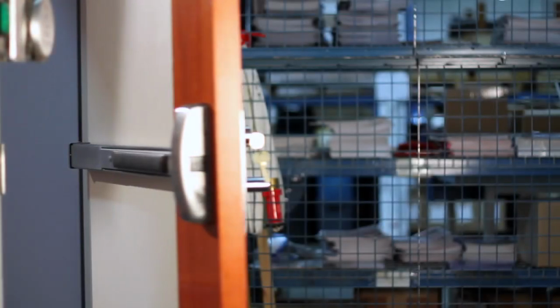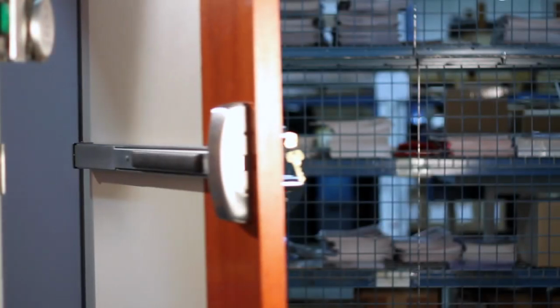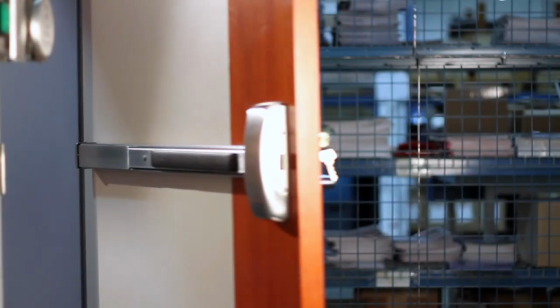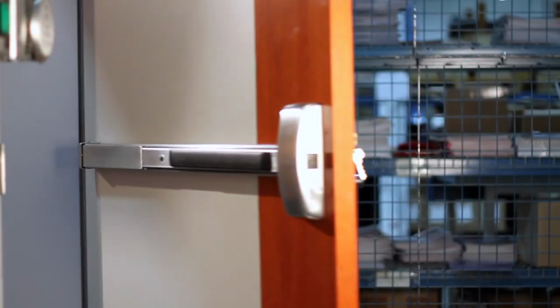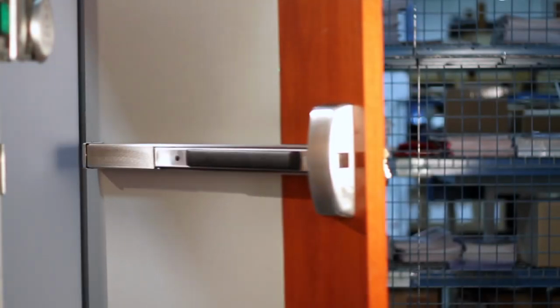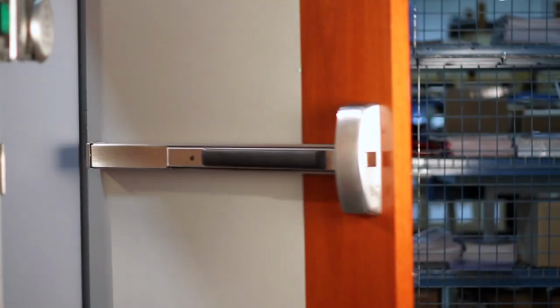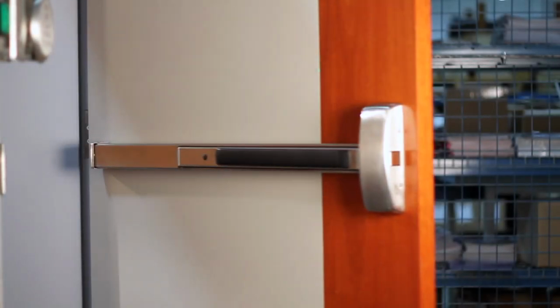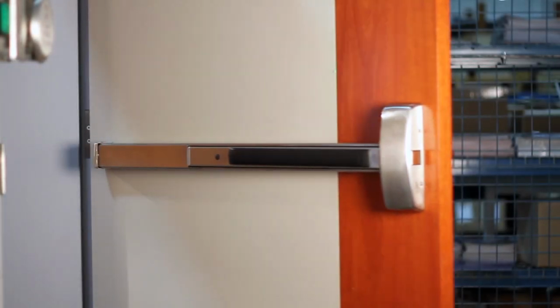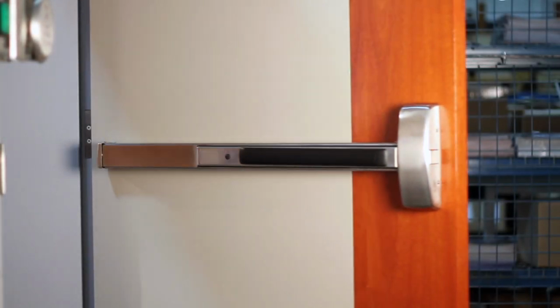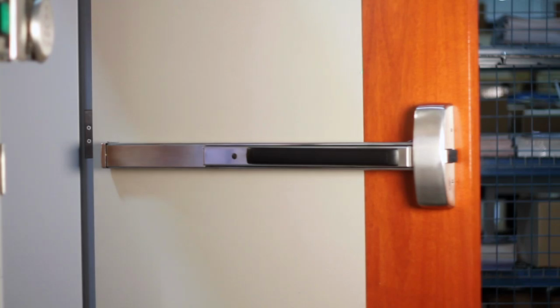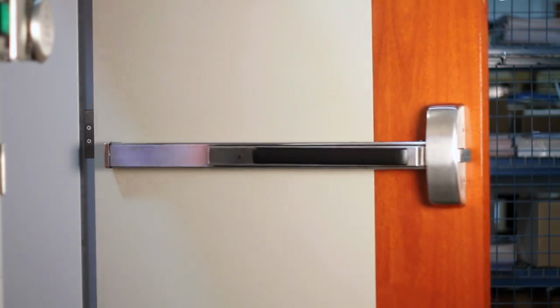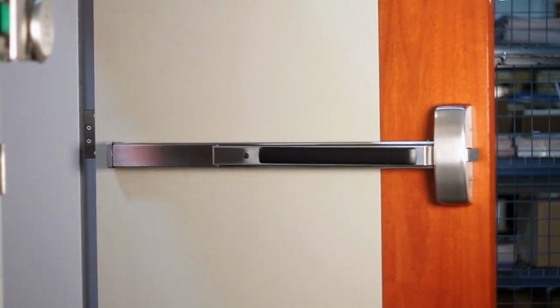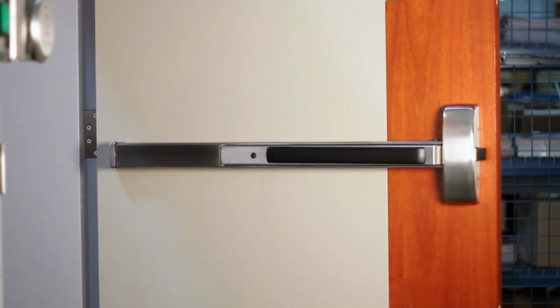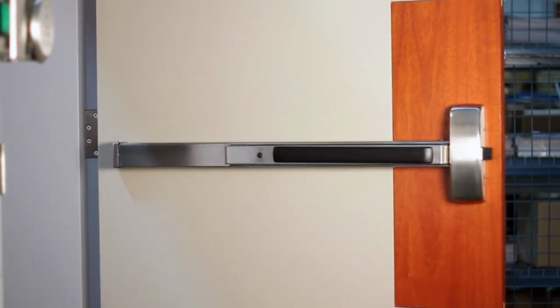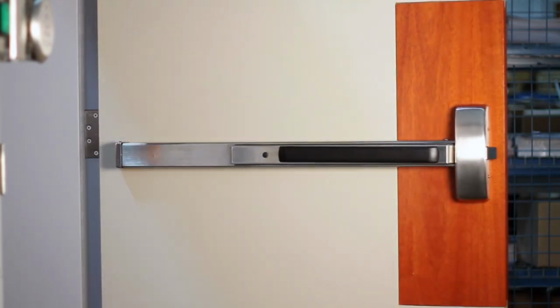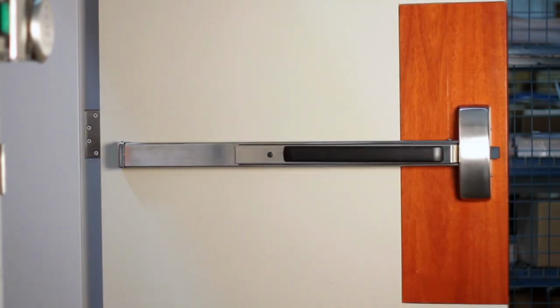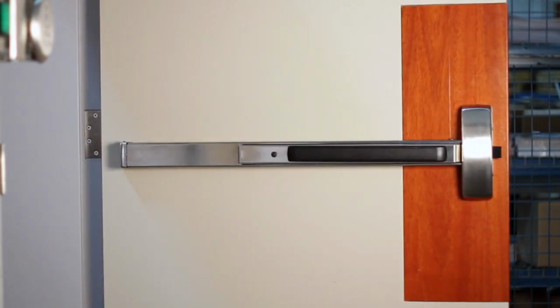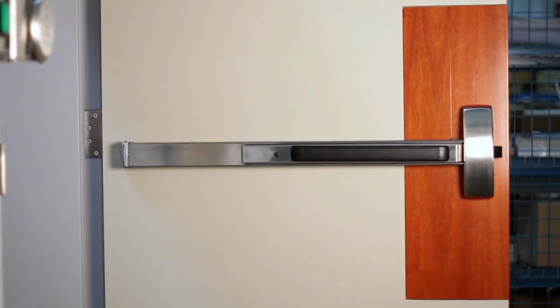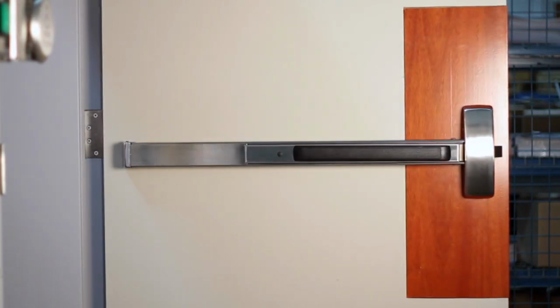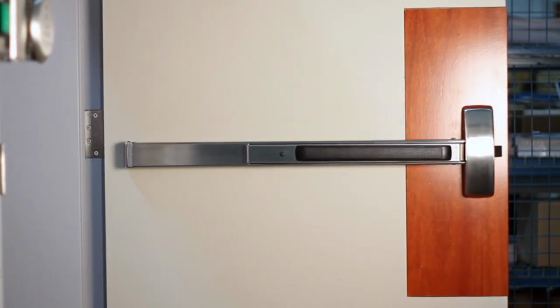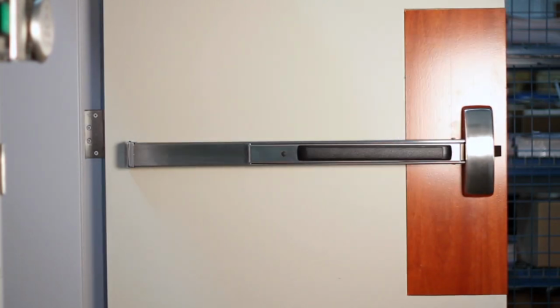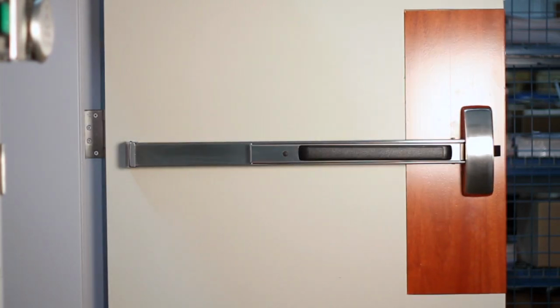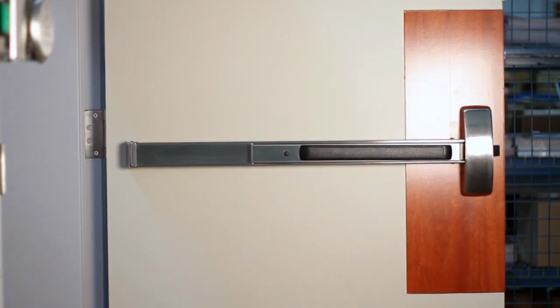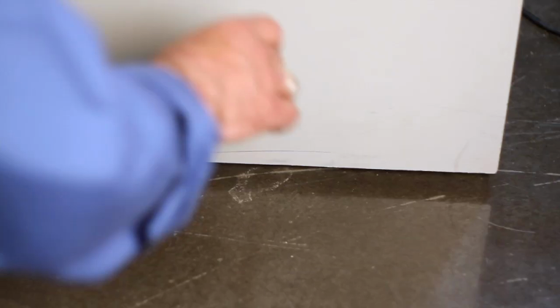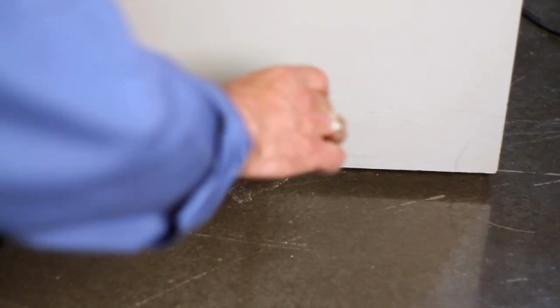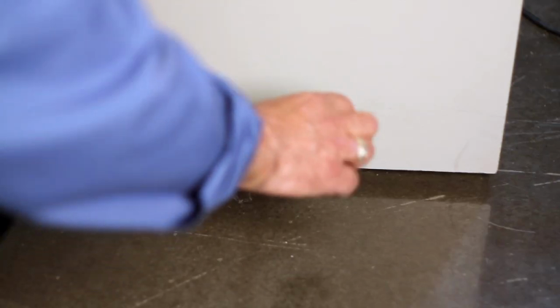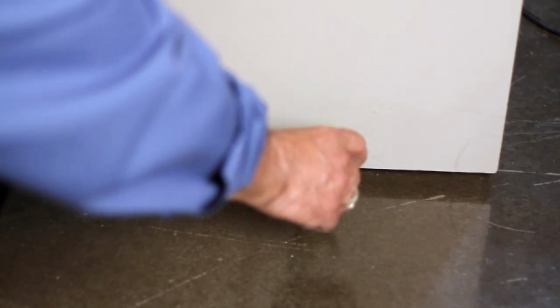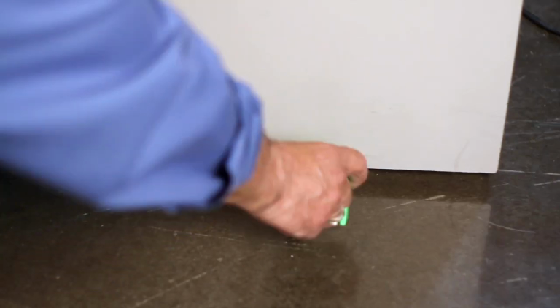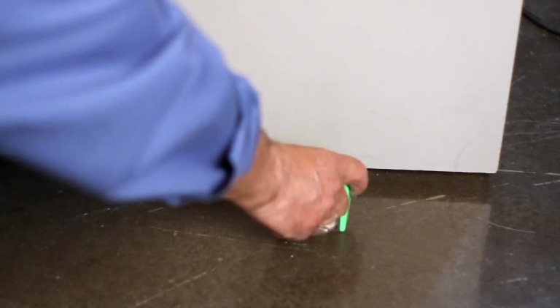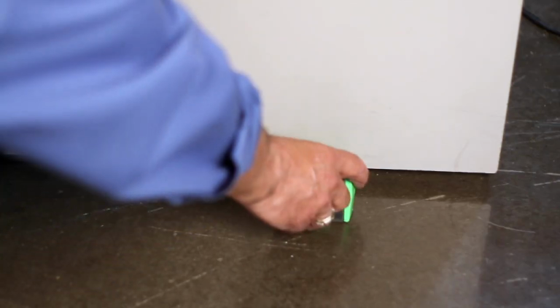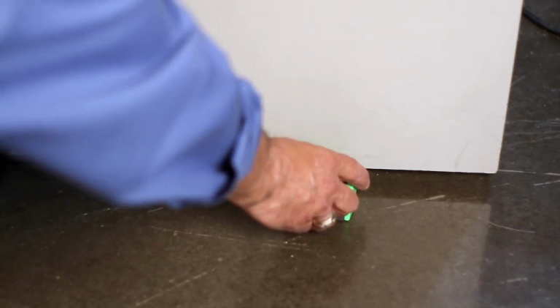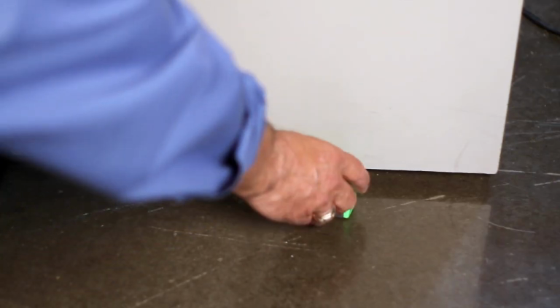Disconnect power to the device before servicing. Open the door and chock it open using a wedge.